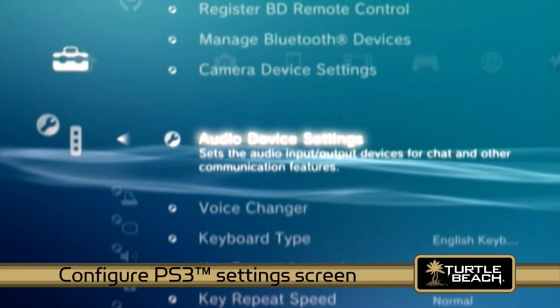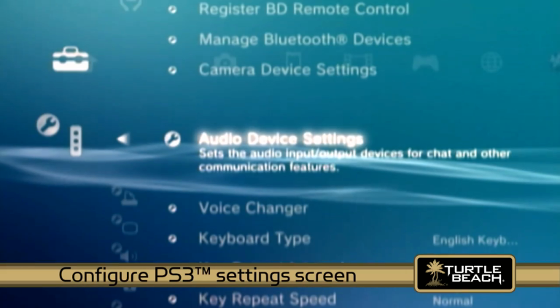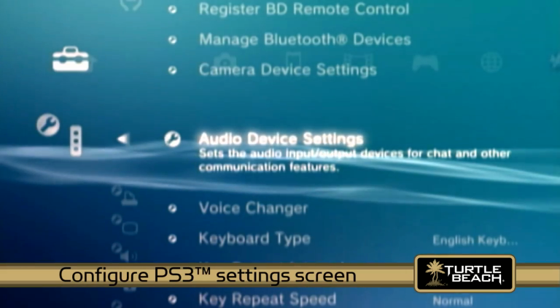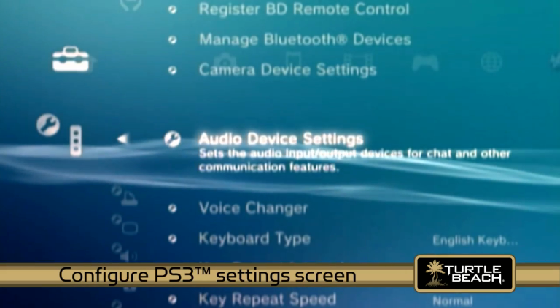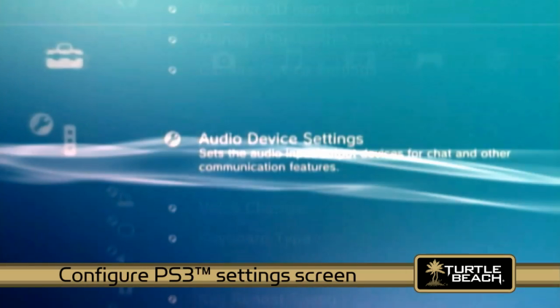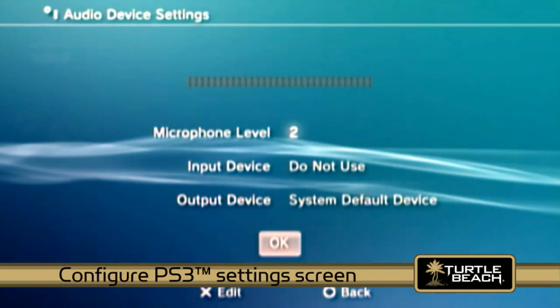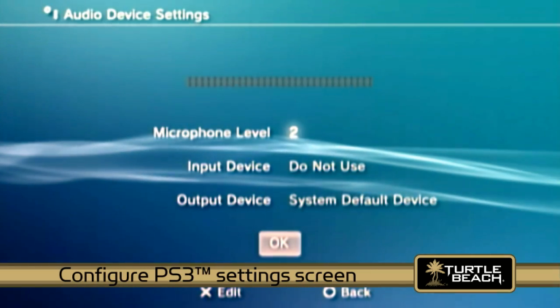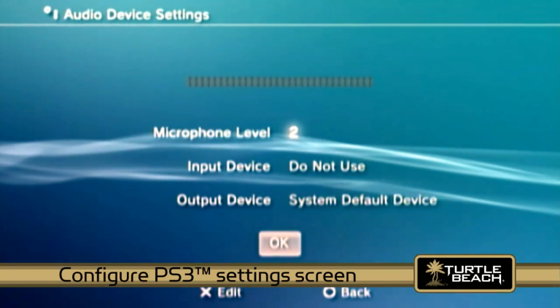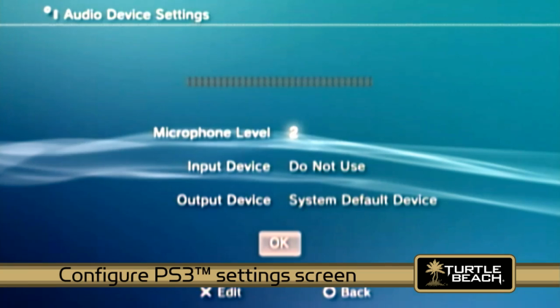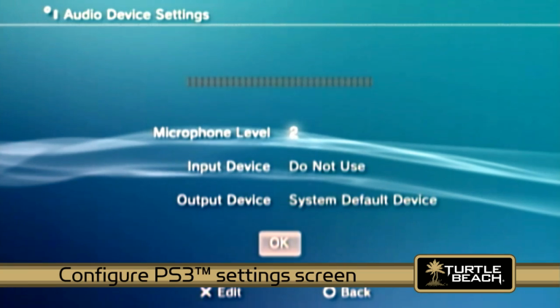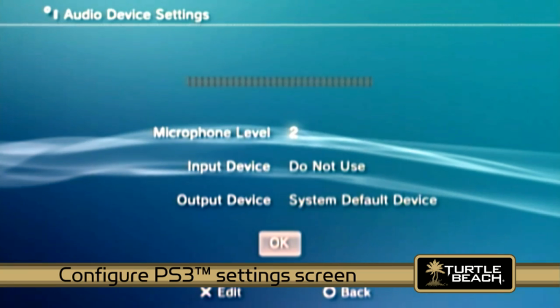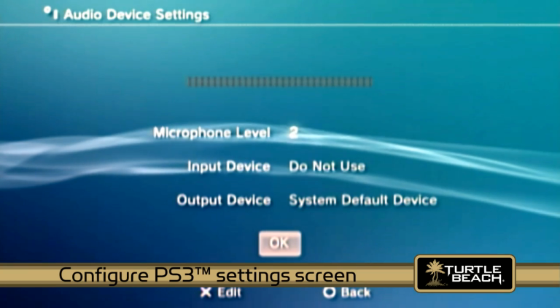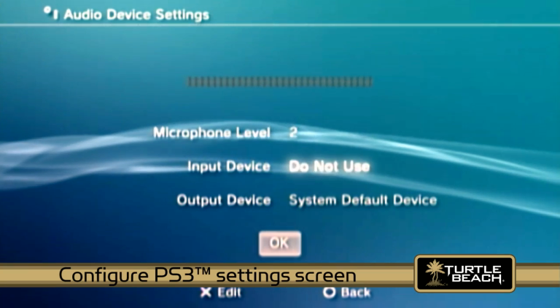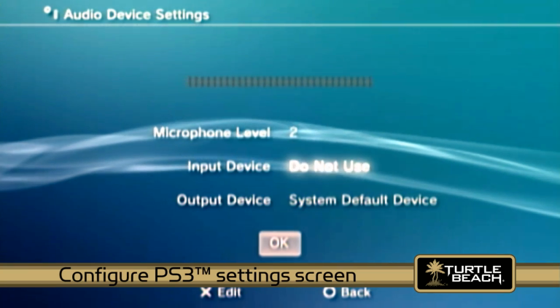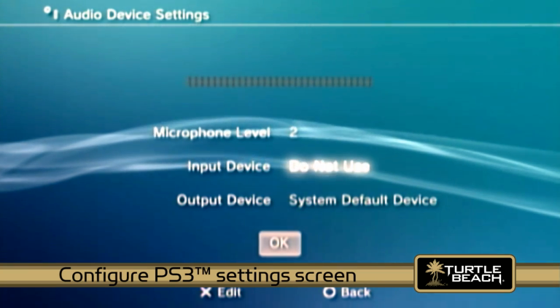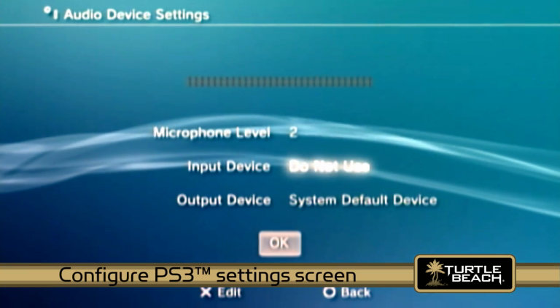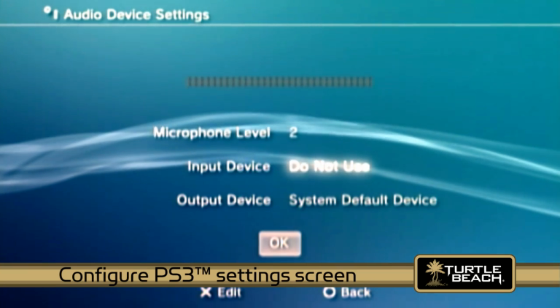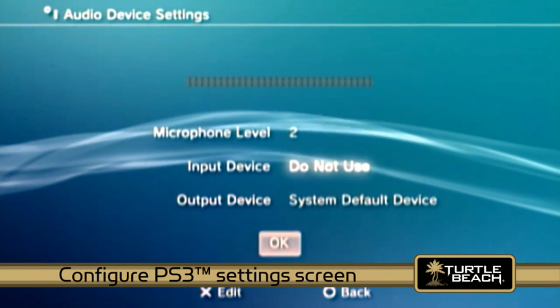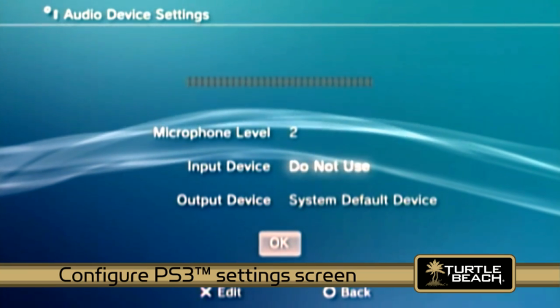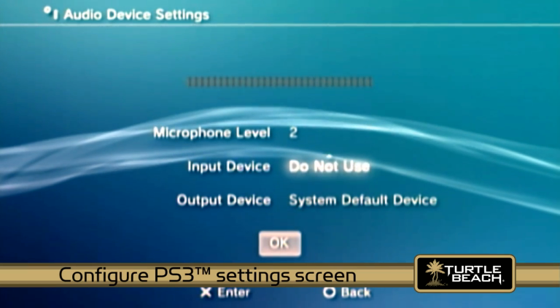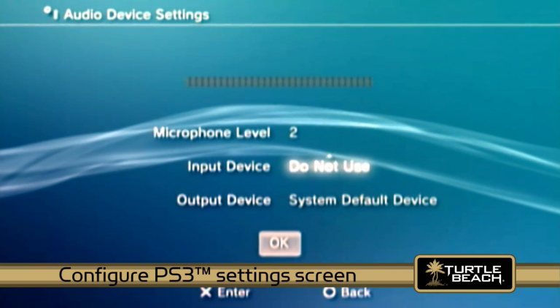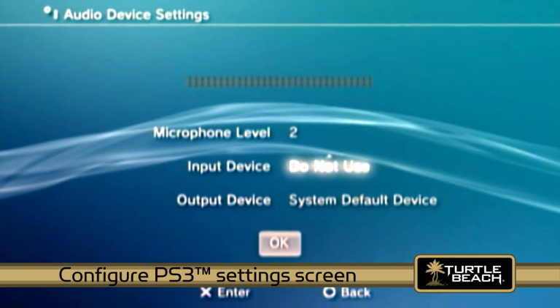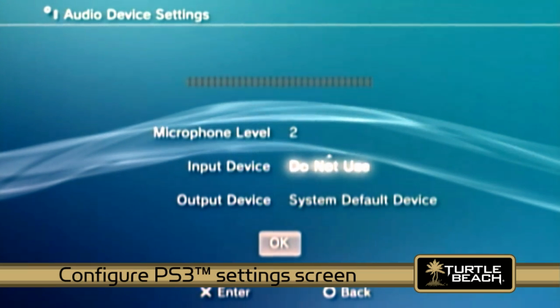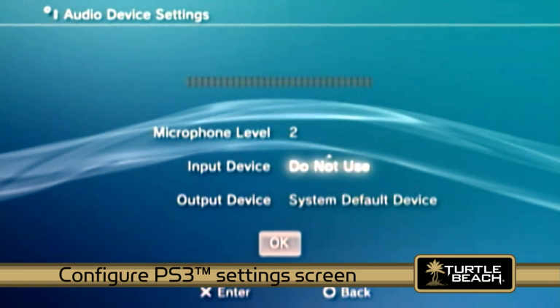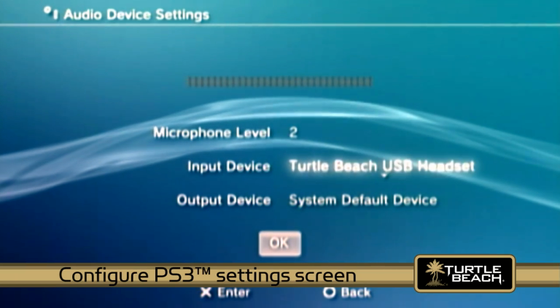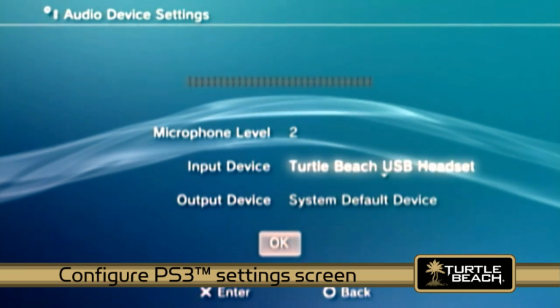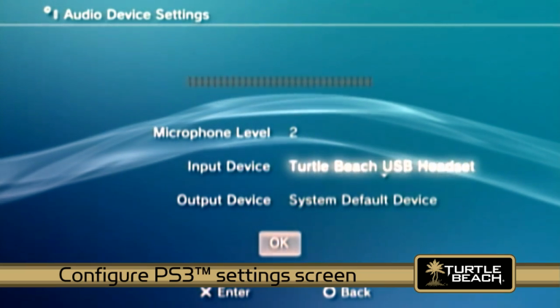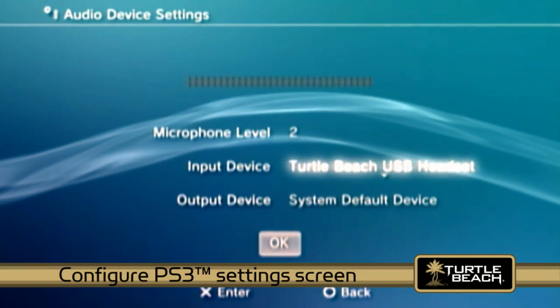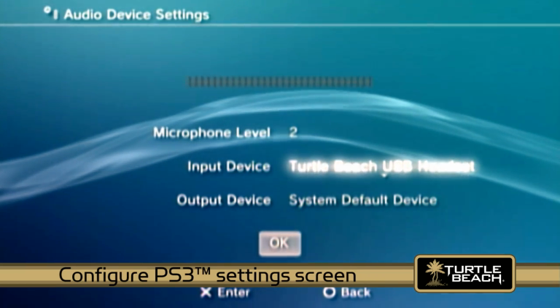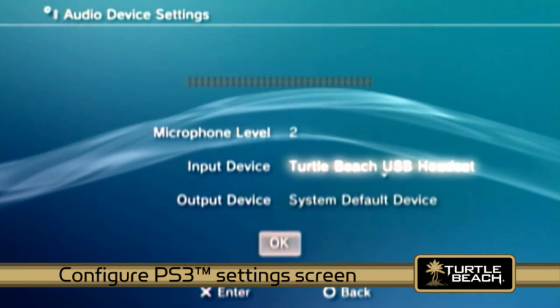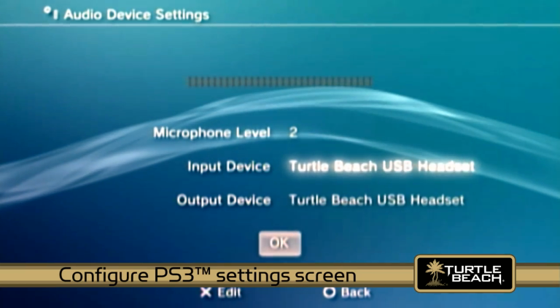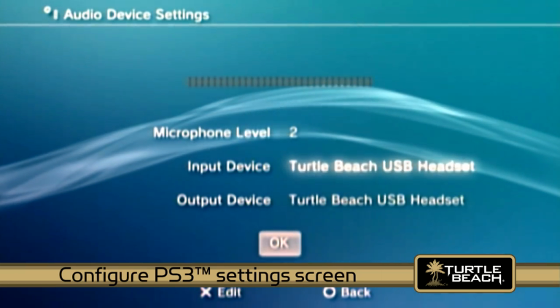Next, configure the PS3 from the settings screen as described in the PX3 user guide and you're ready to go.